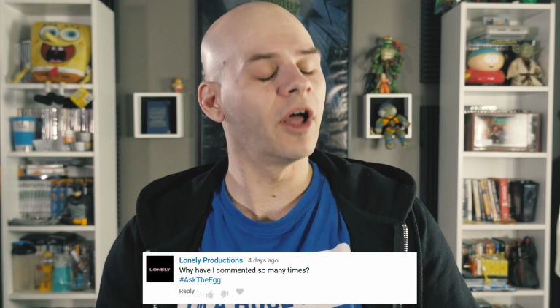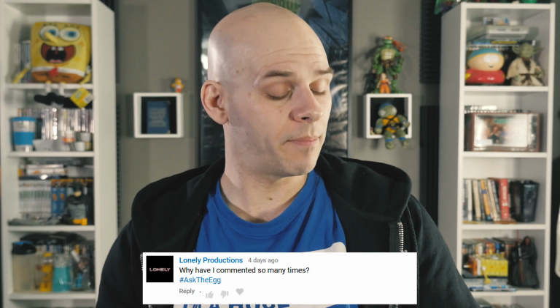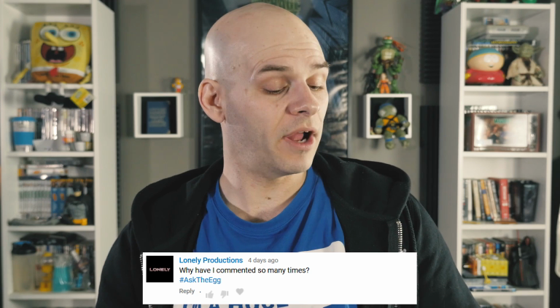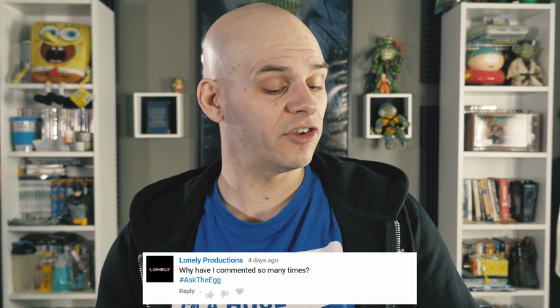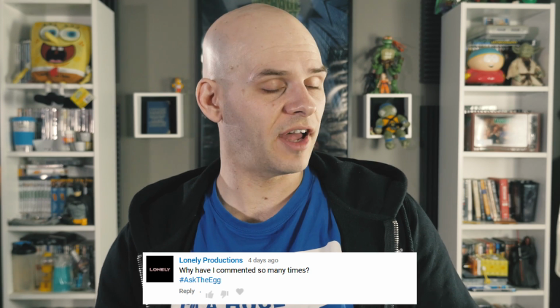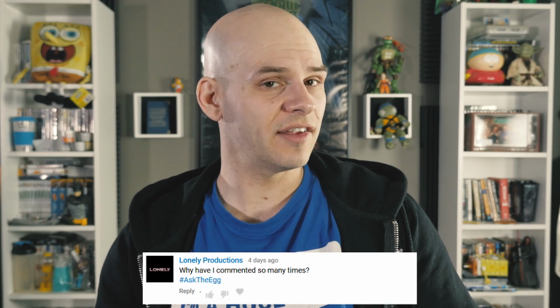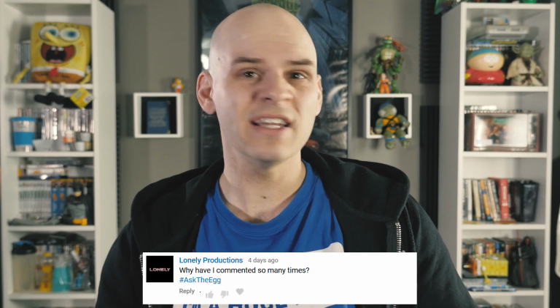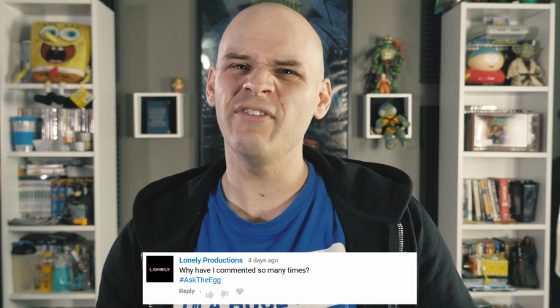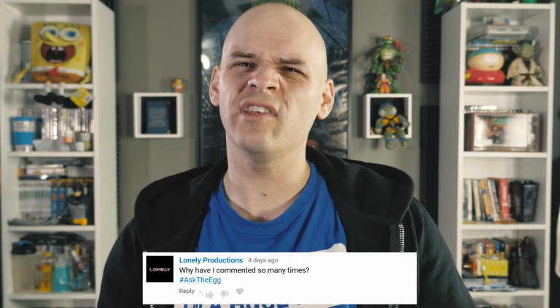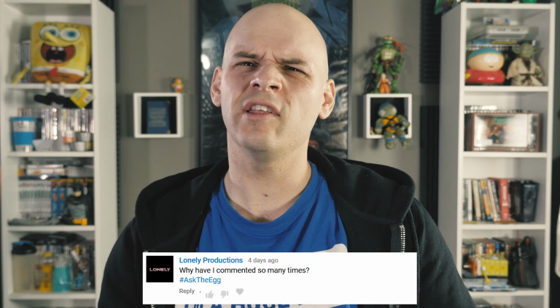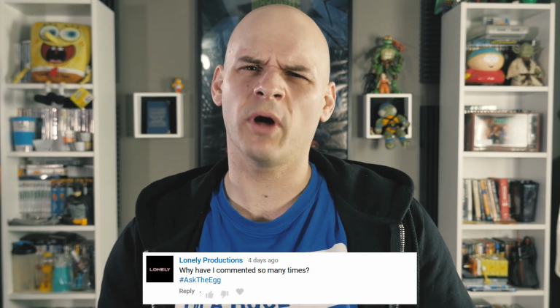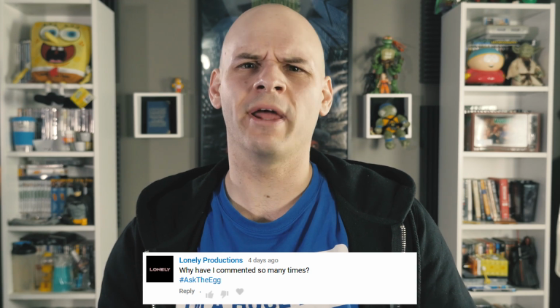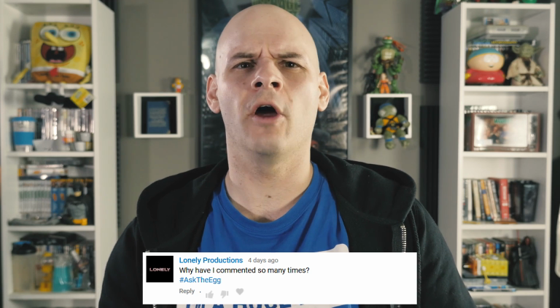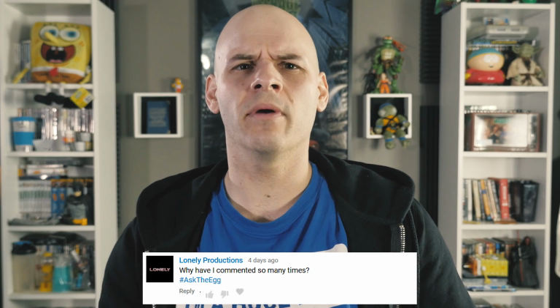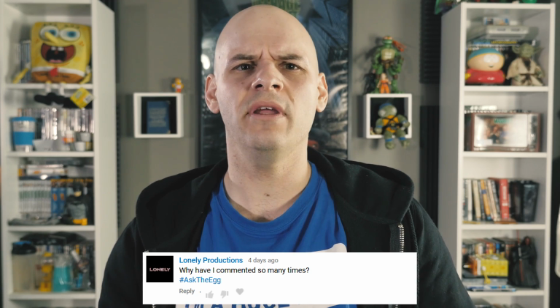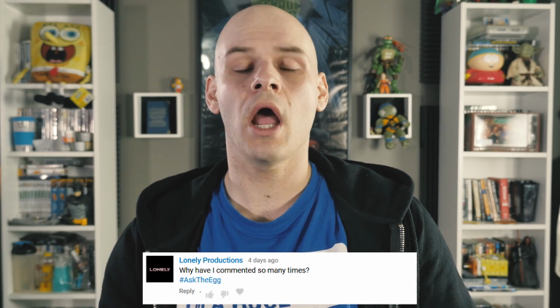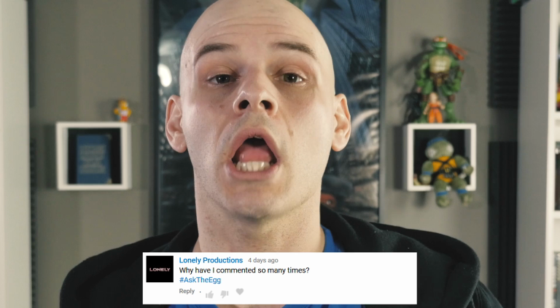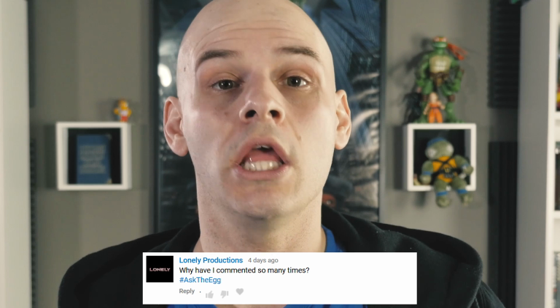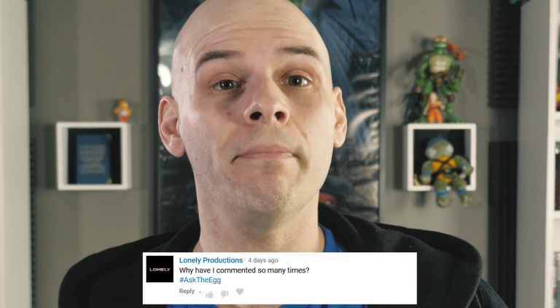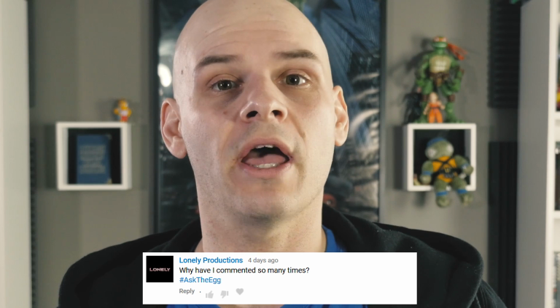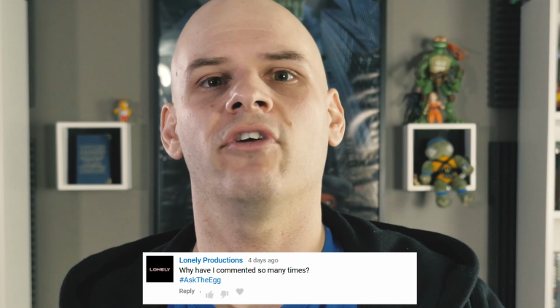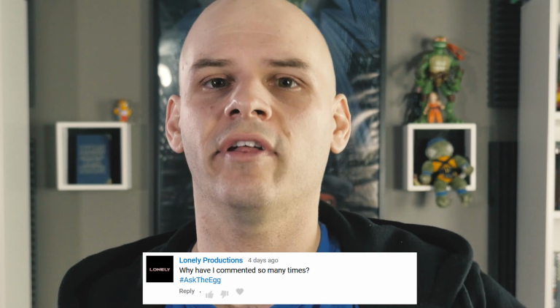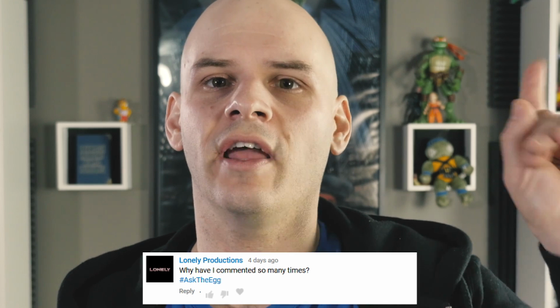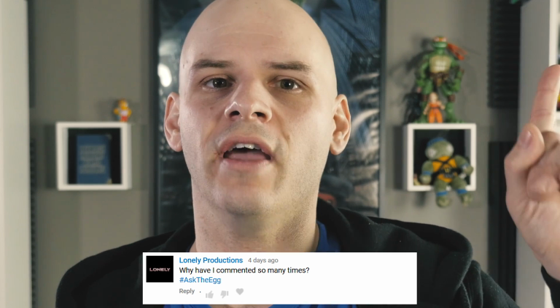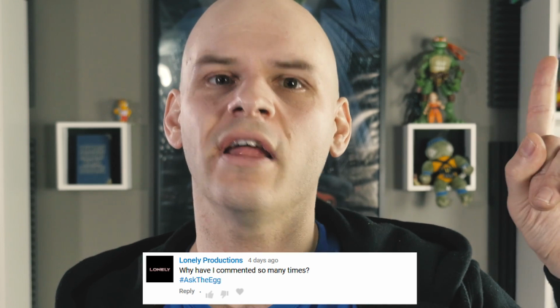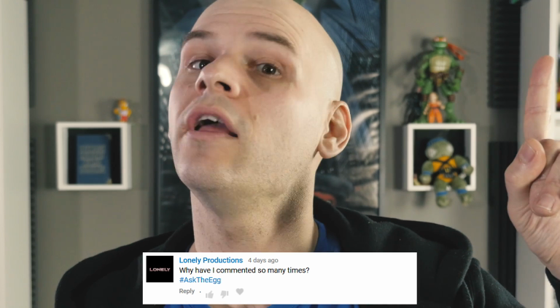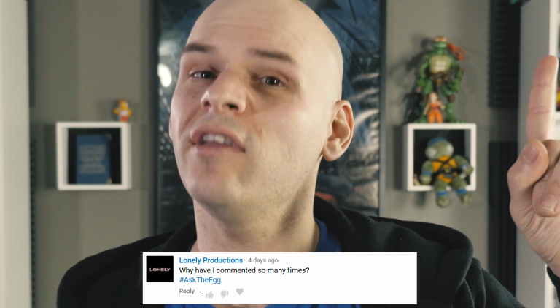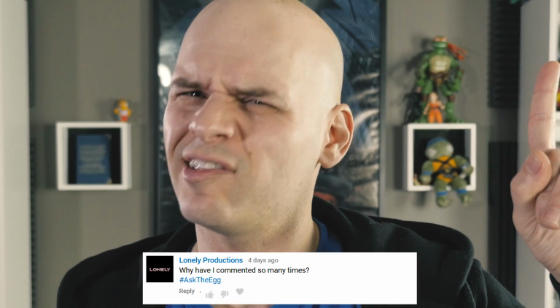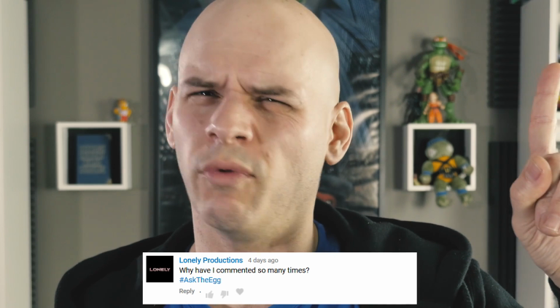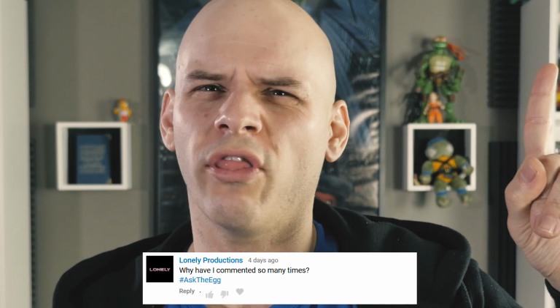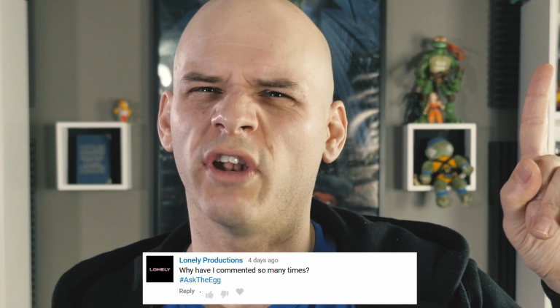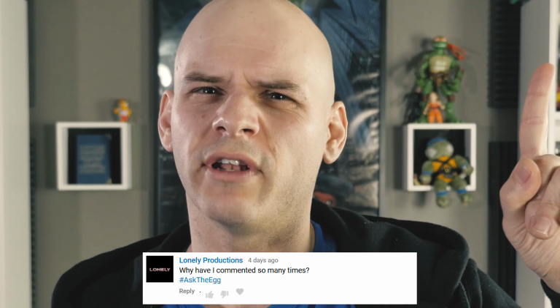Lonely Productions asked: have you seen Spider-Man Homecoming? Yep. And if you click that card, you can see what I thought of it.